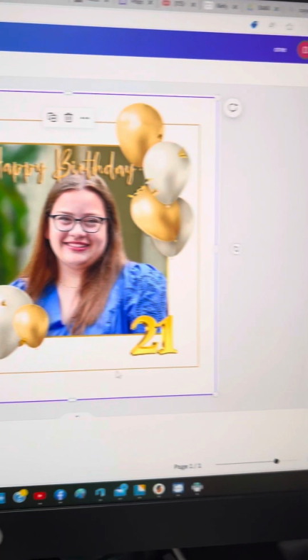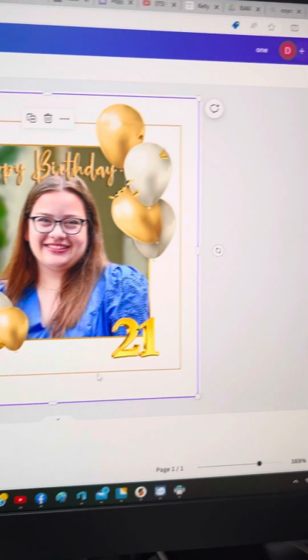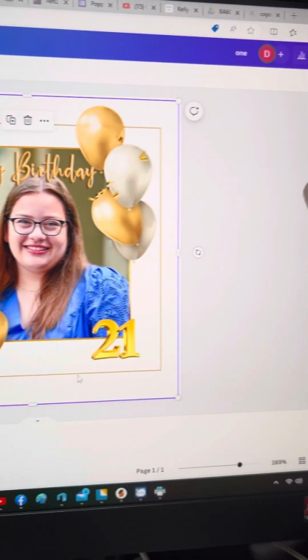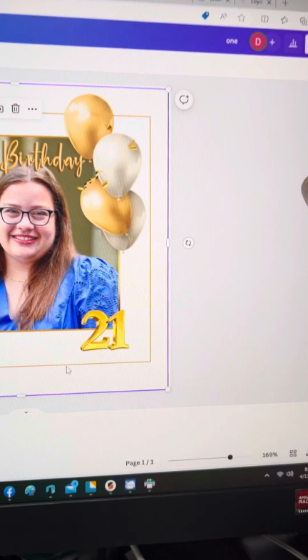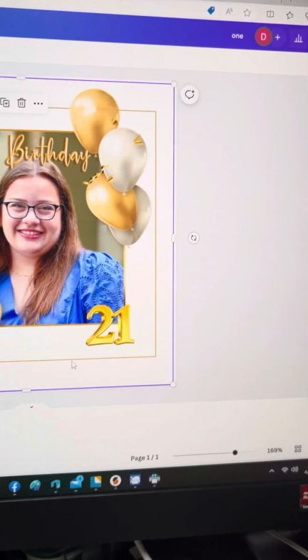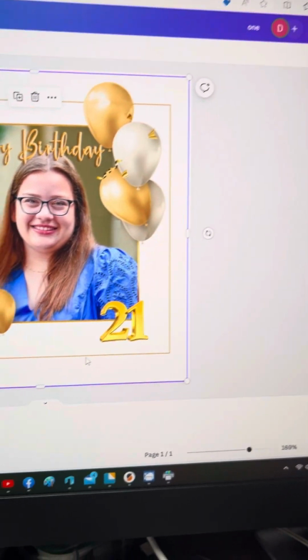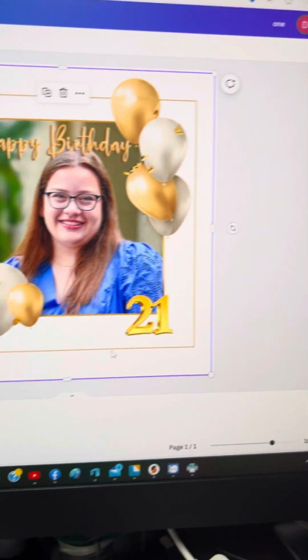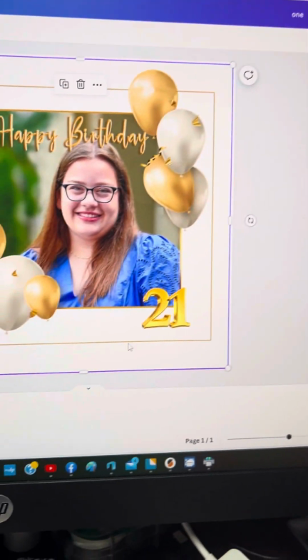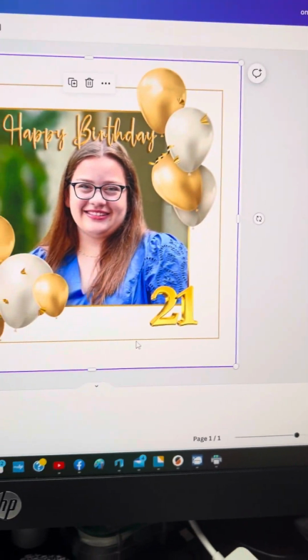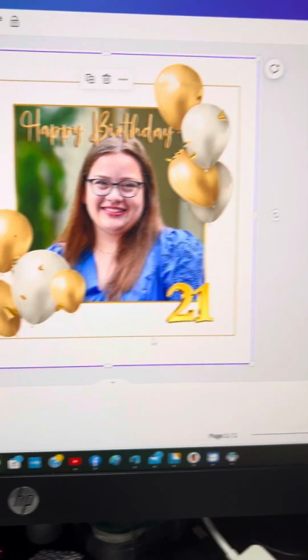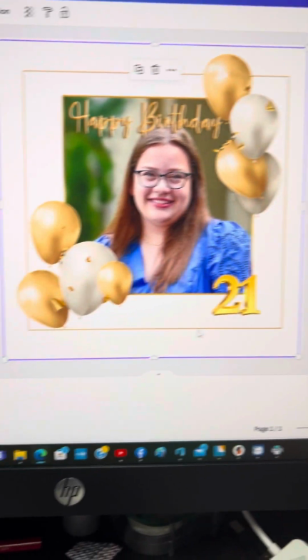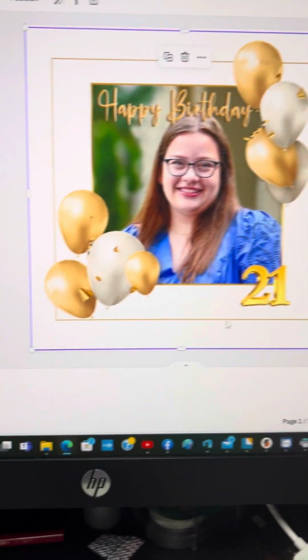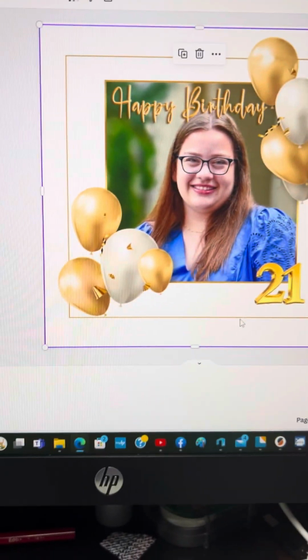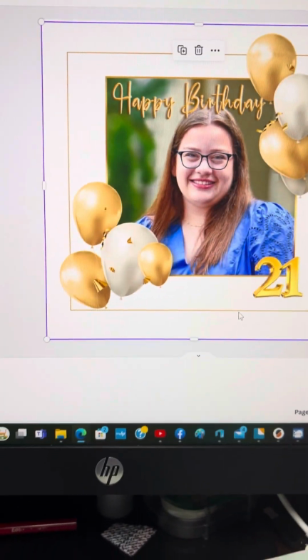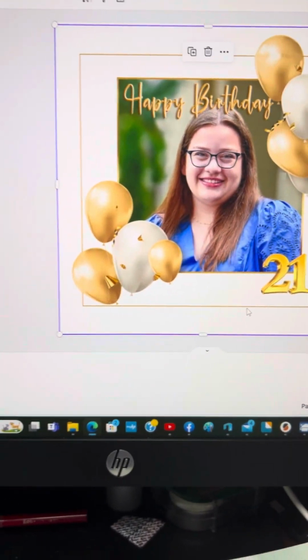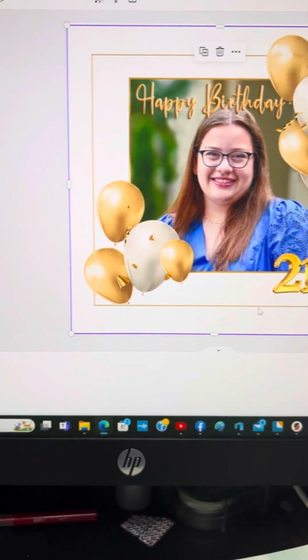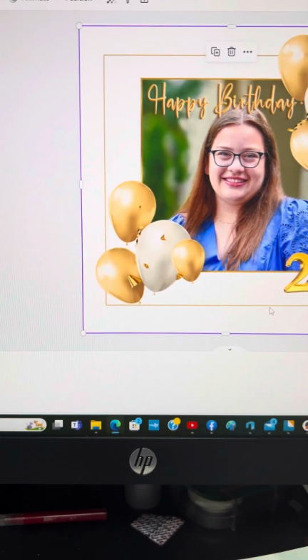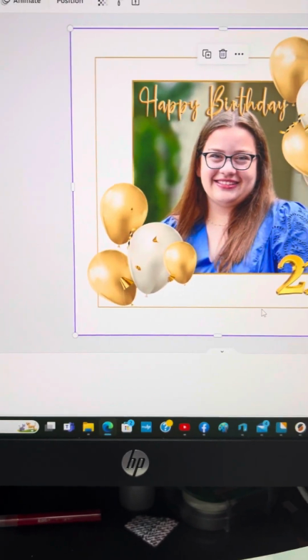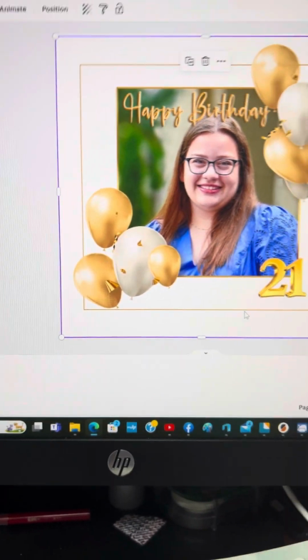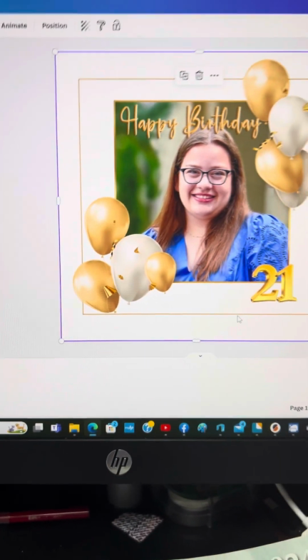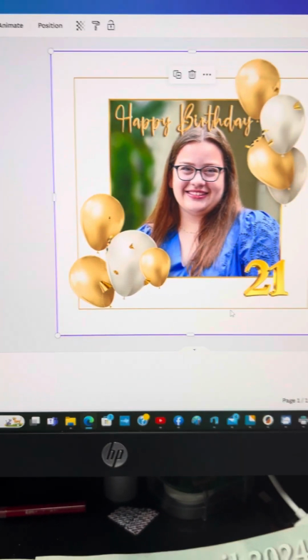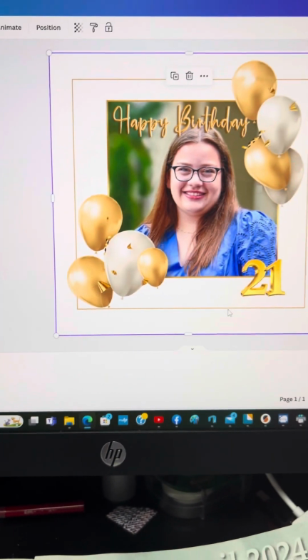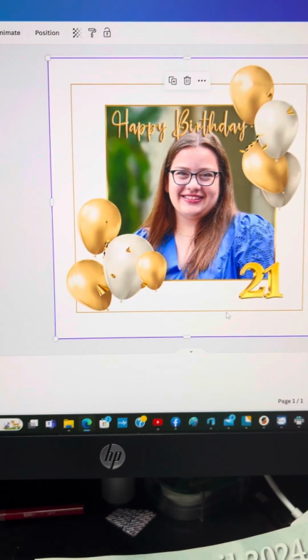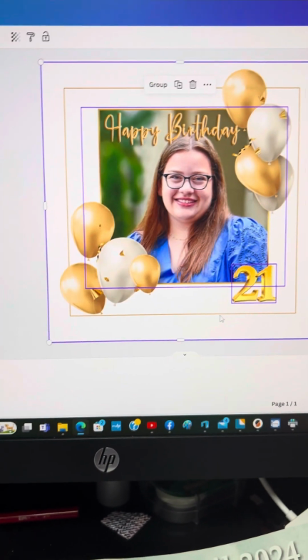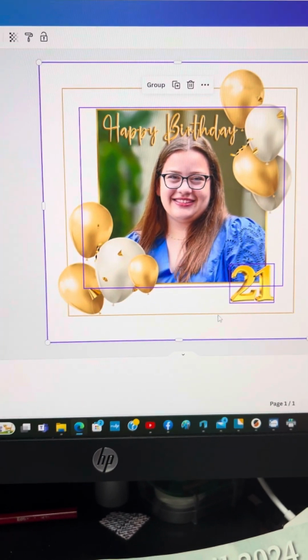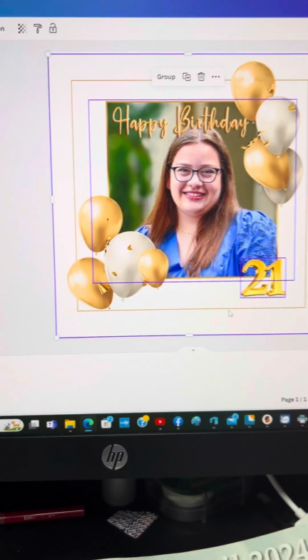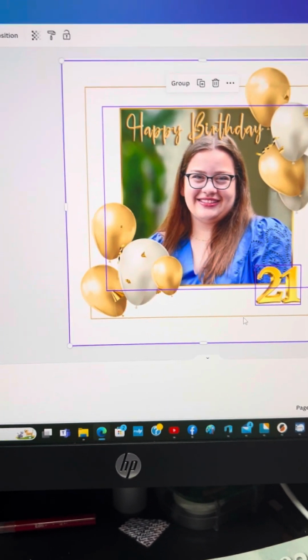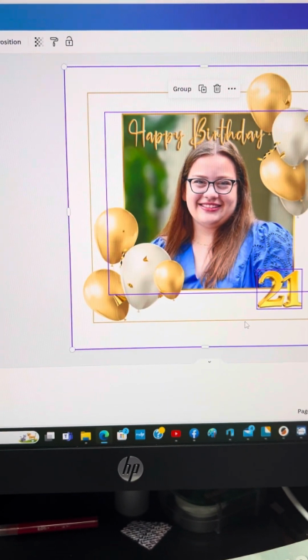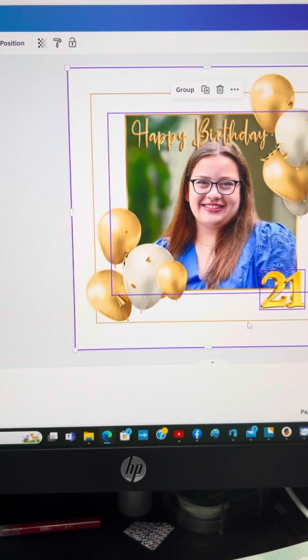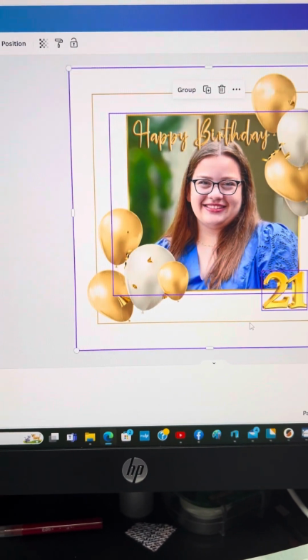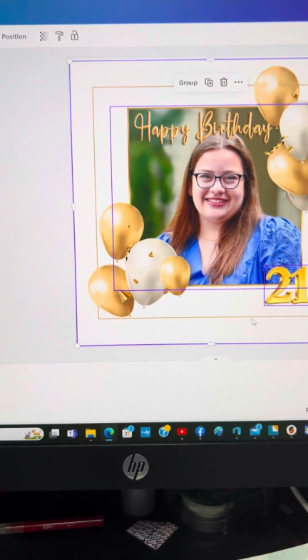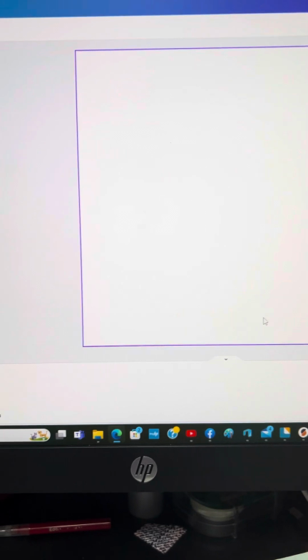Then I'm going to do share, download, and change the pixels. And I'll show you one more.